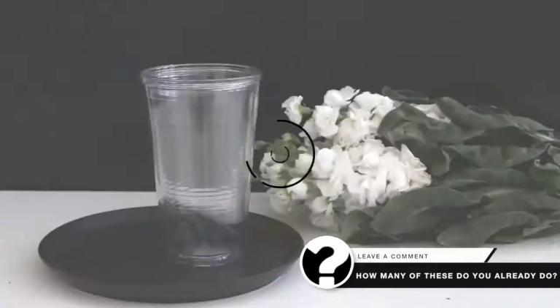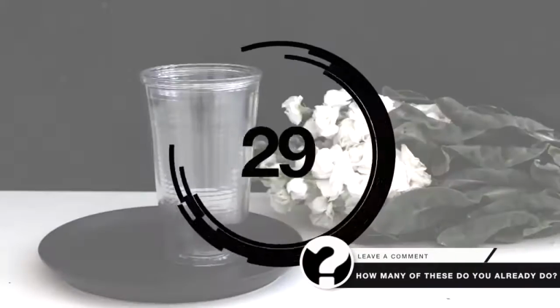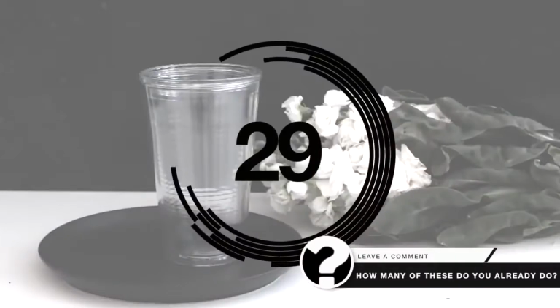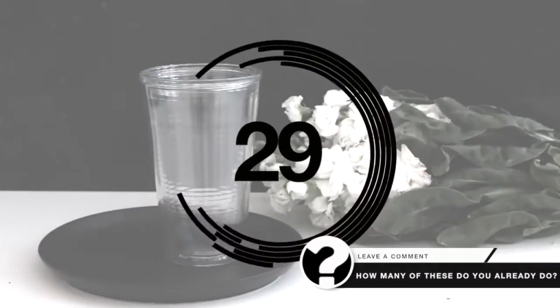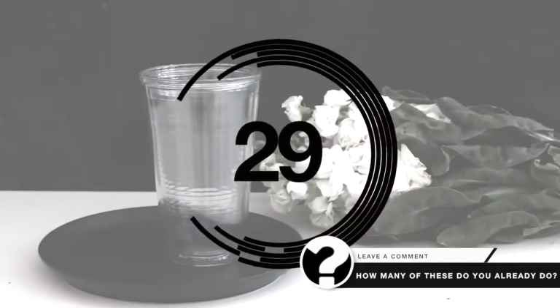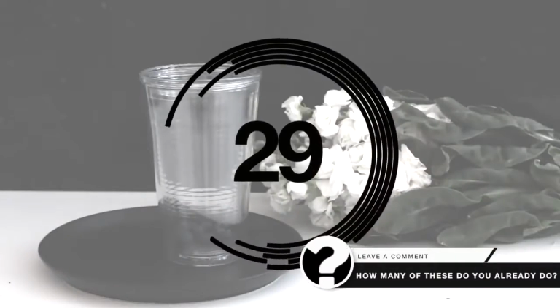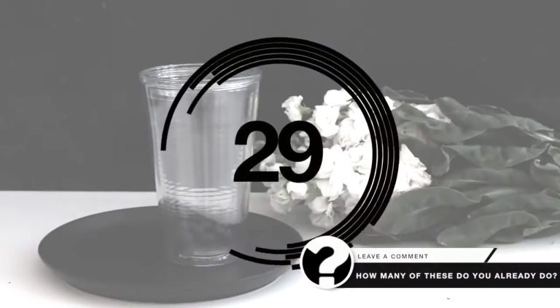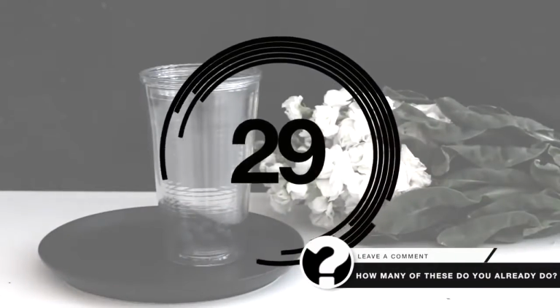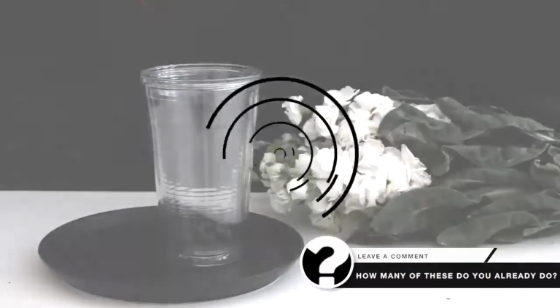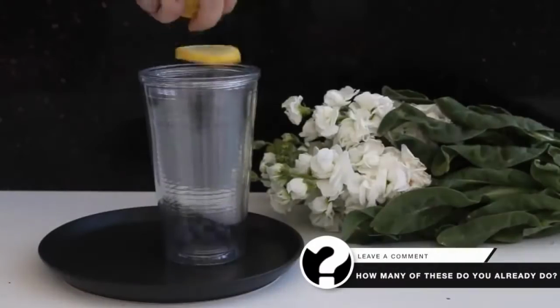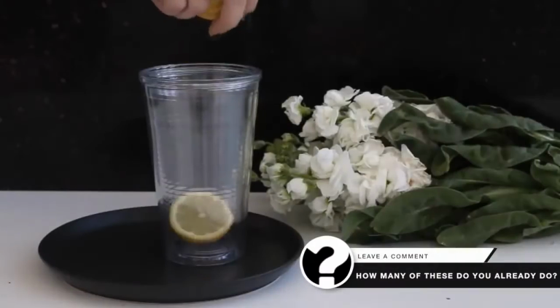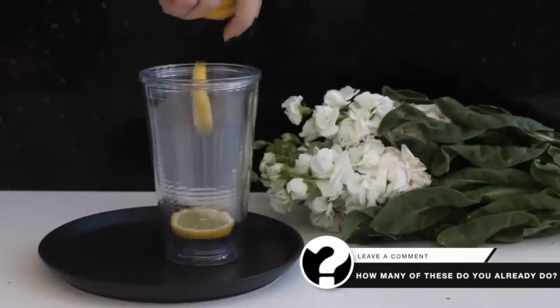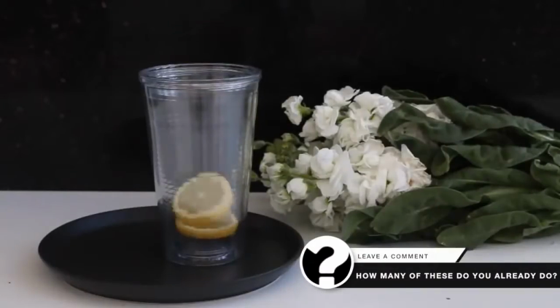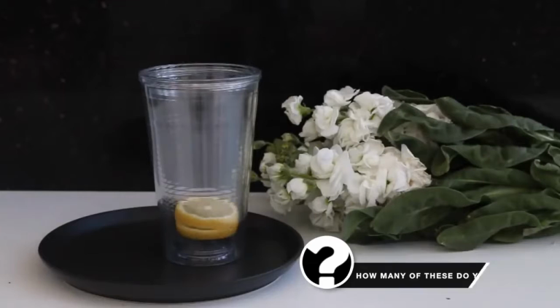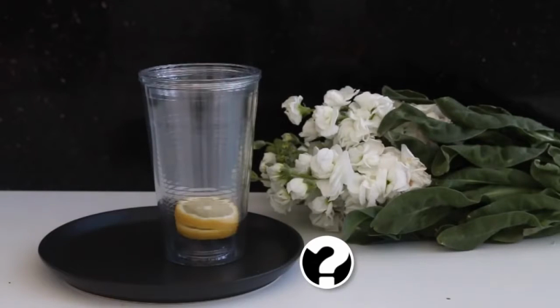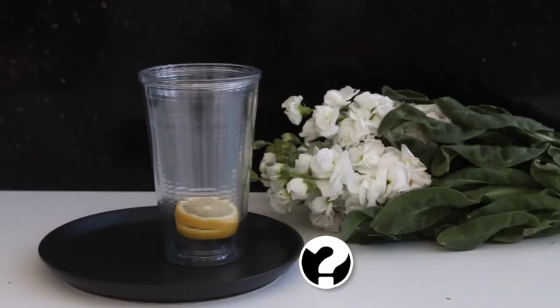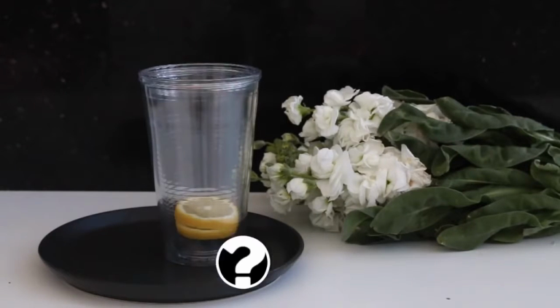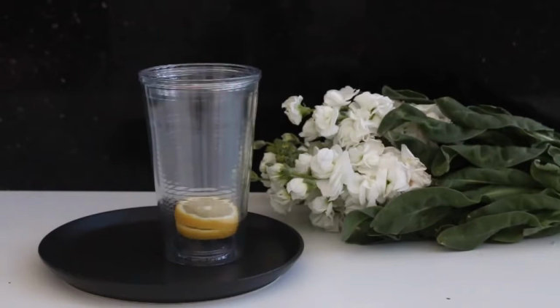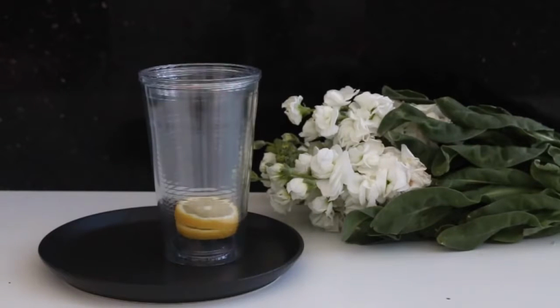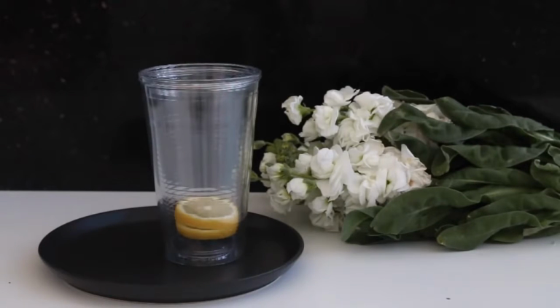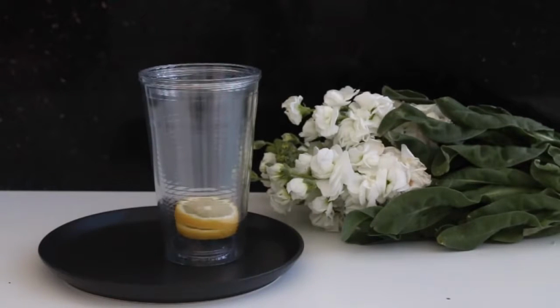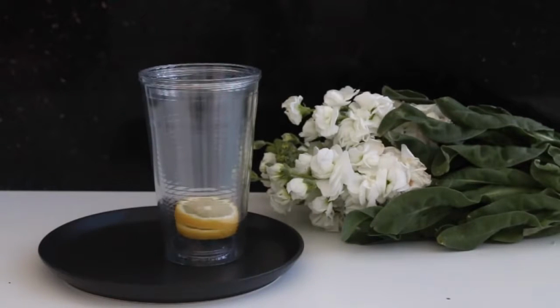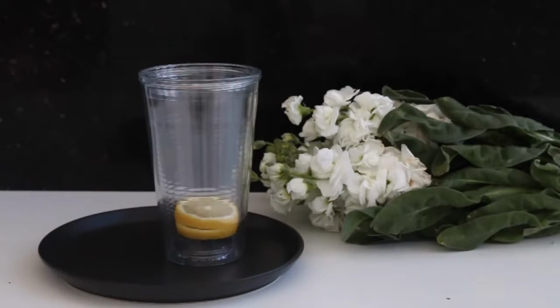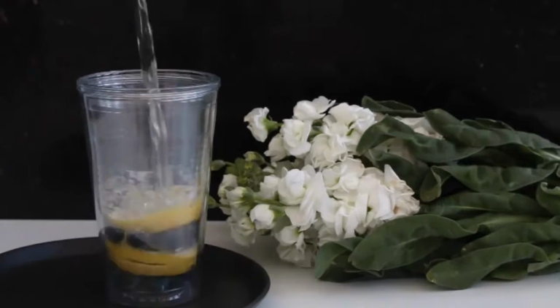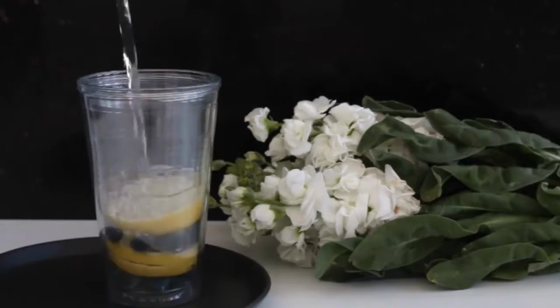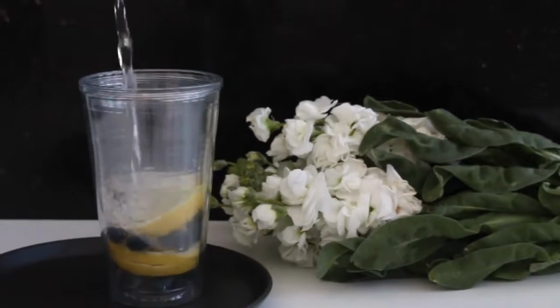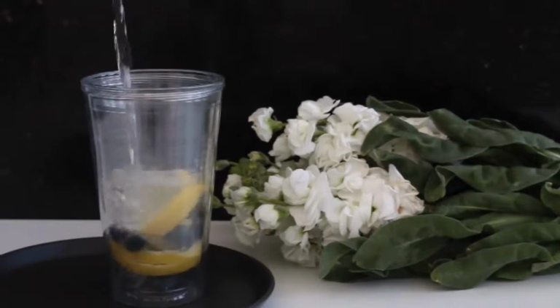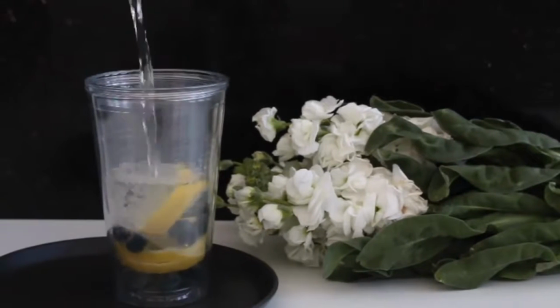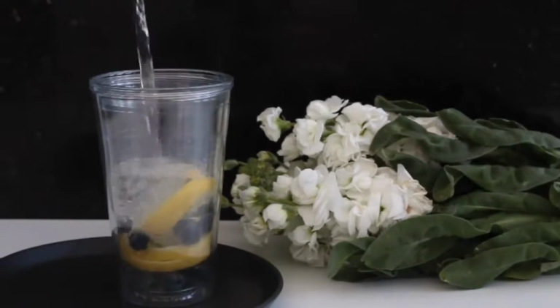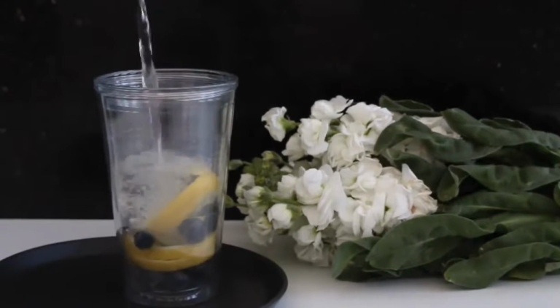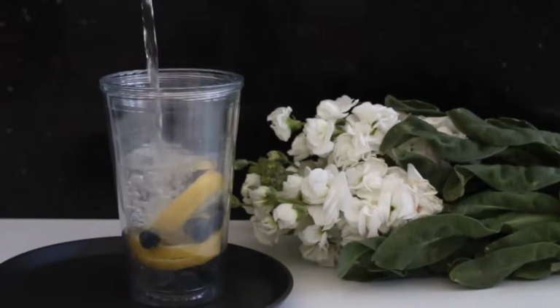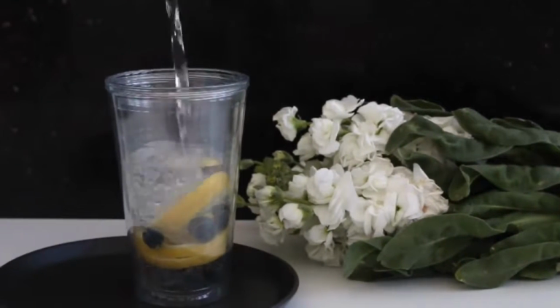Next, if you do struggle with drinking water but you don't like the flavour for some reason, add some fruit into it to make it a little bit tastier for you.